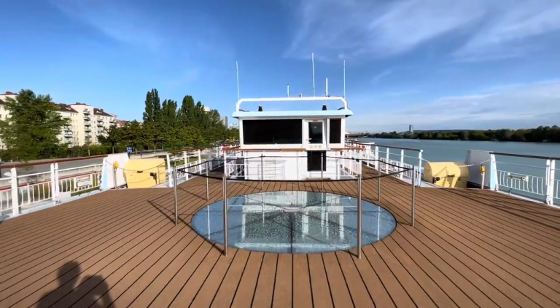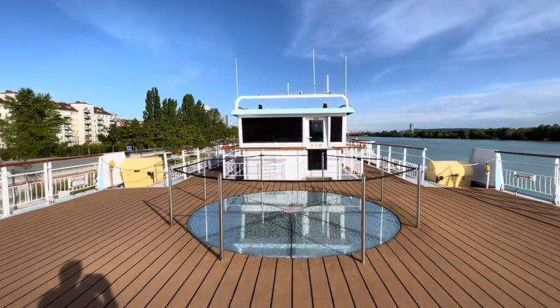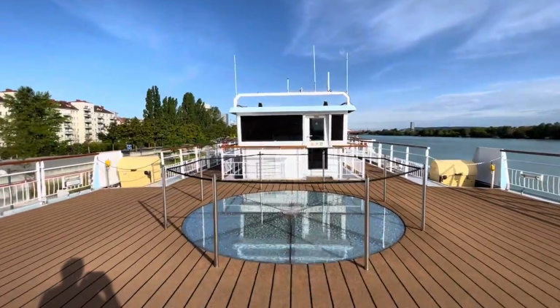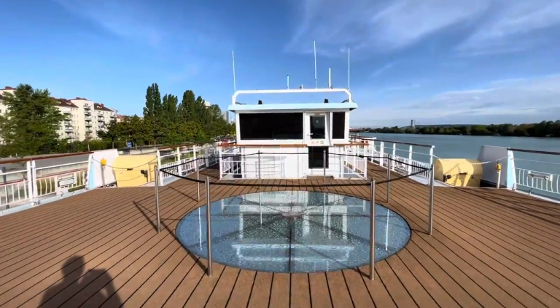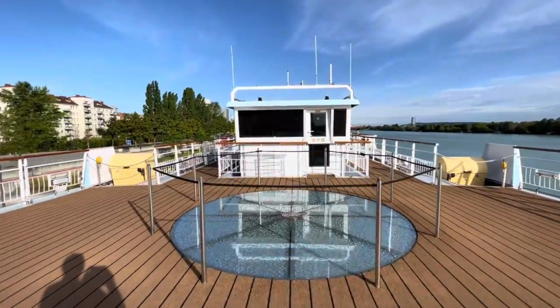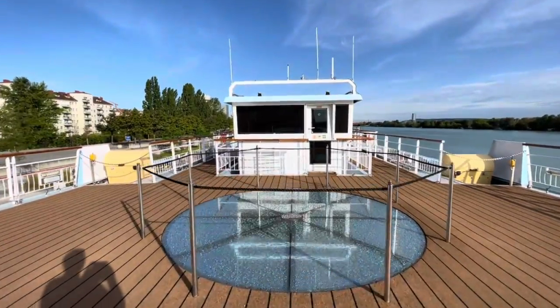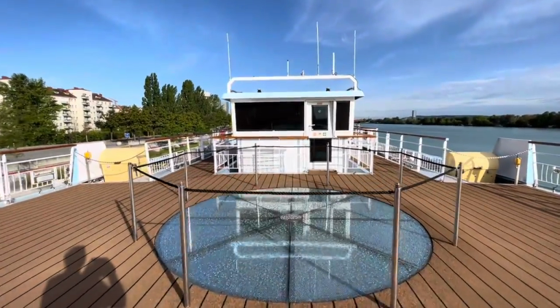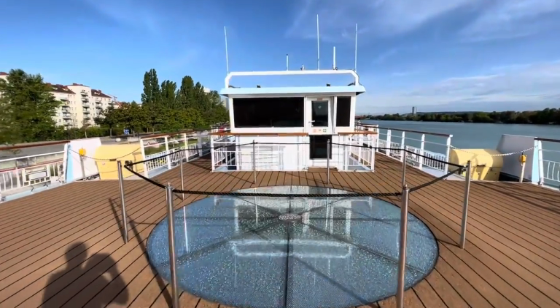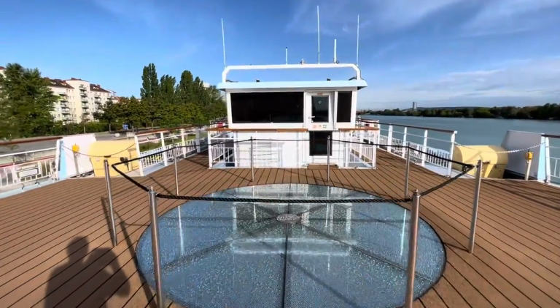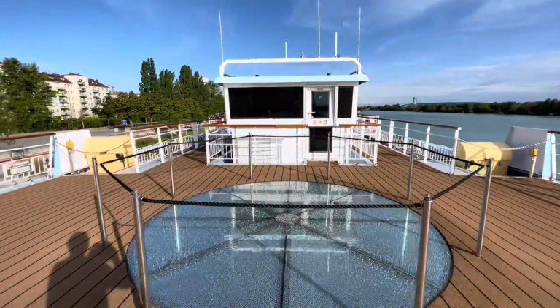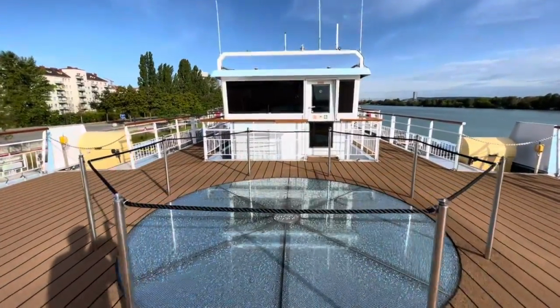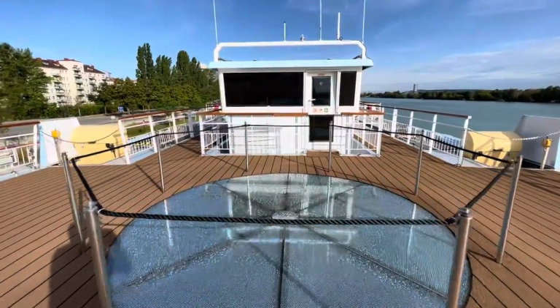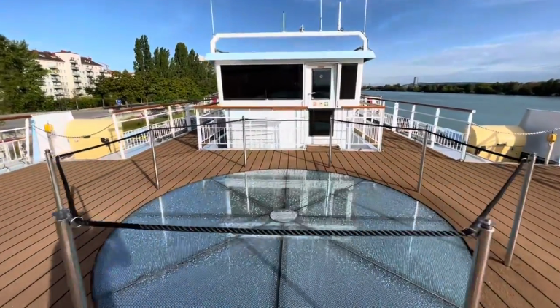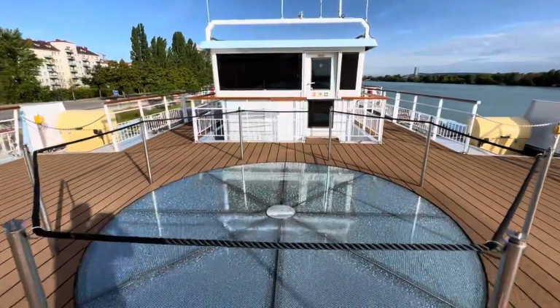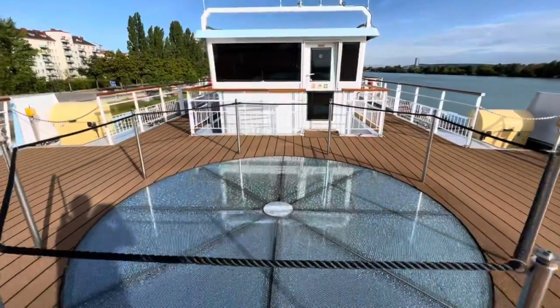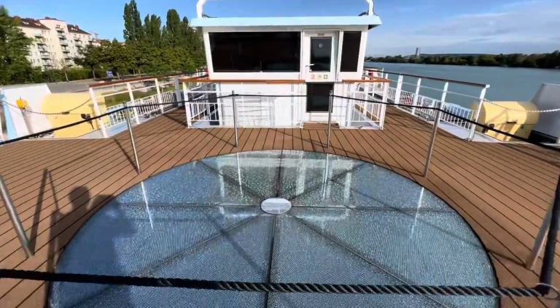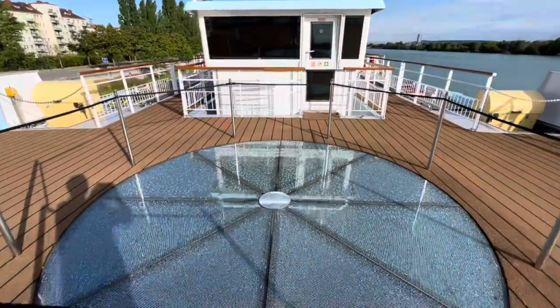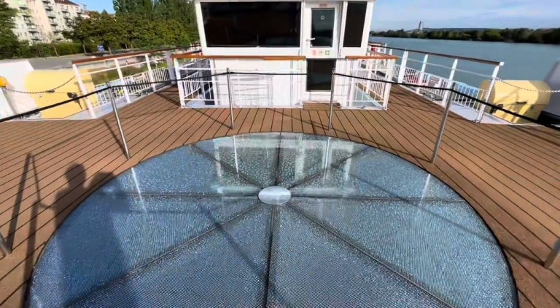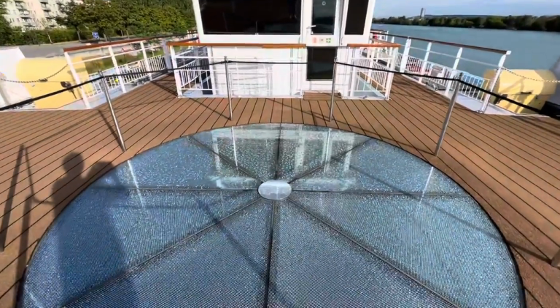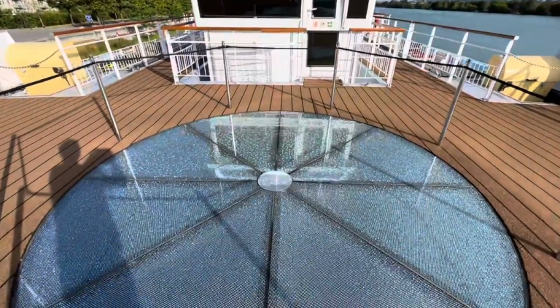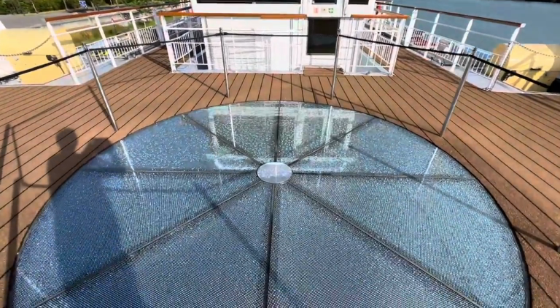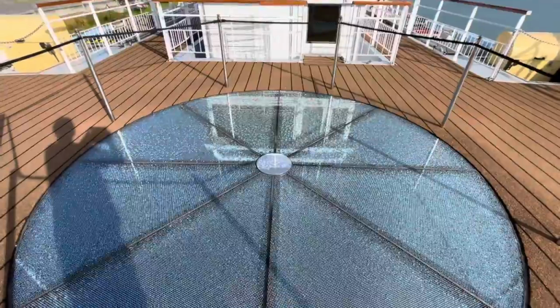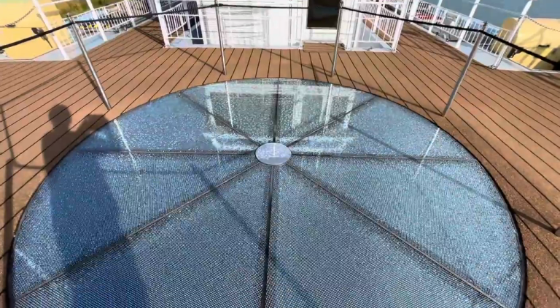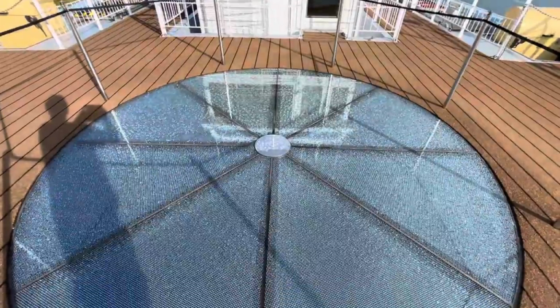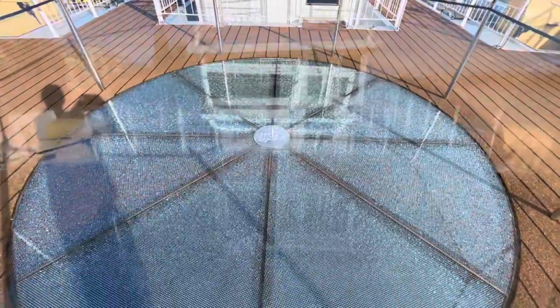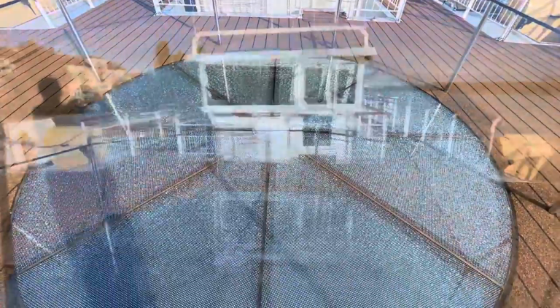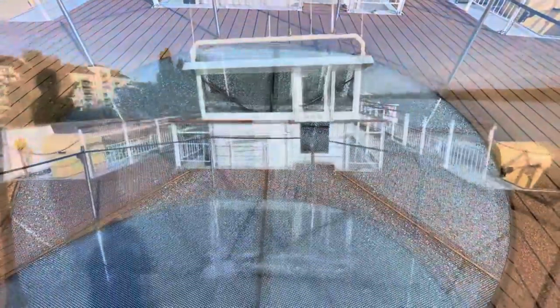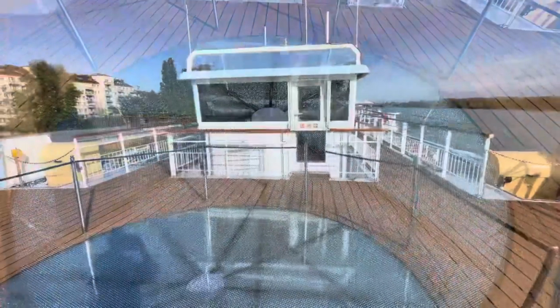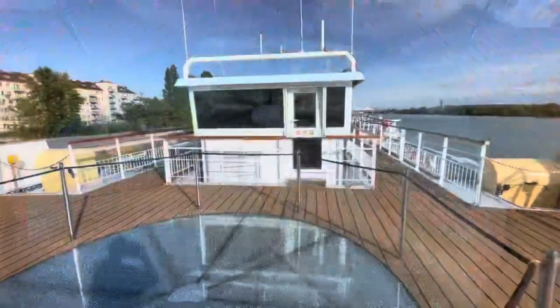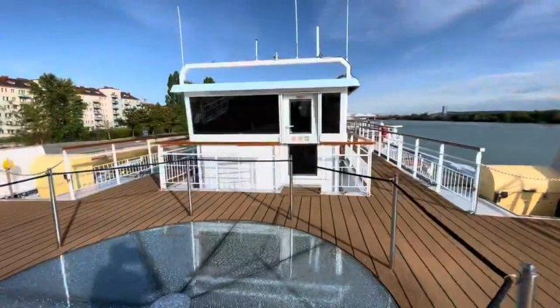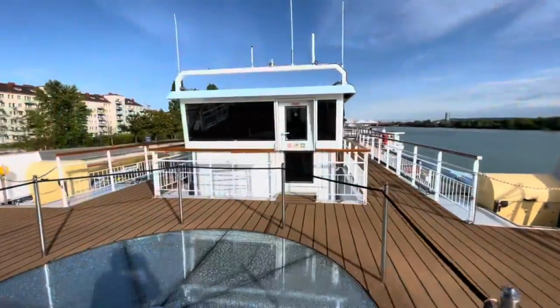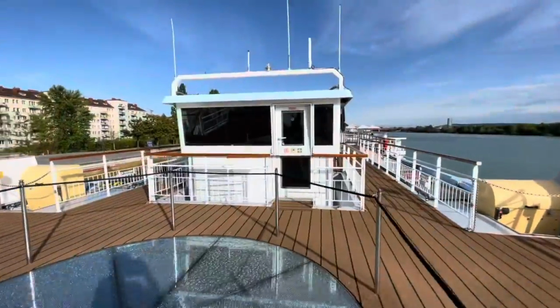This is the glass panel at the top of the atrium — that's where you get all that lovely natural light flooding in.